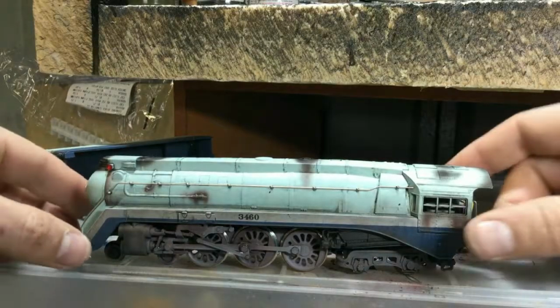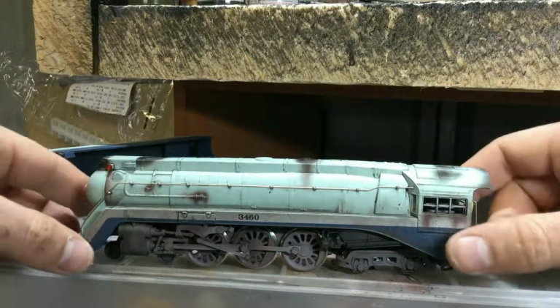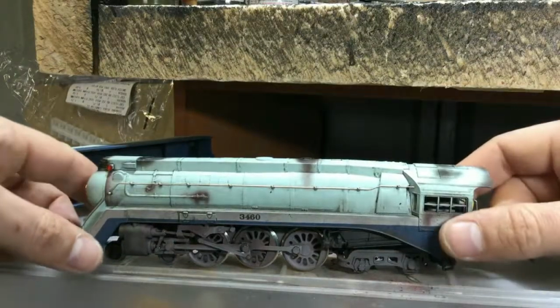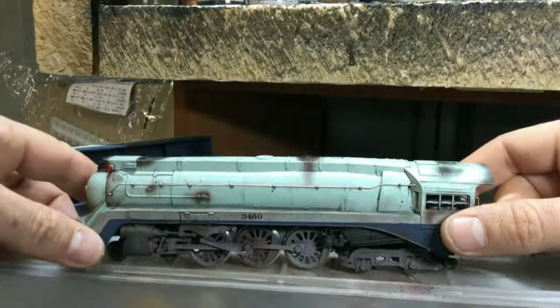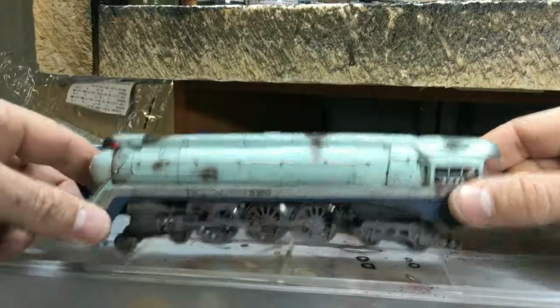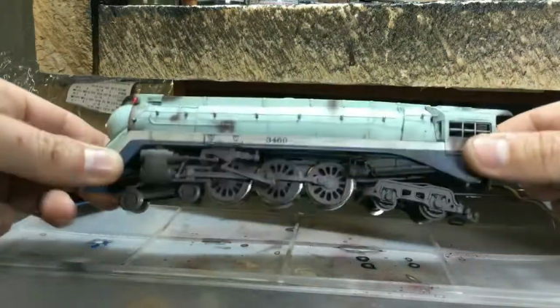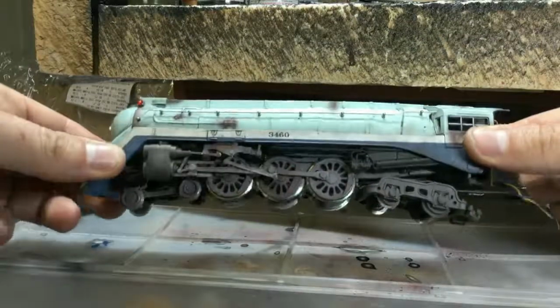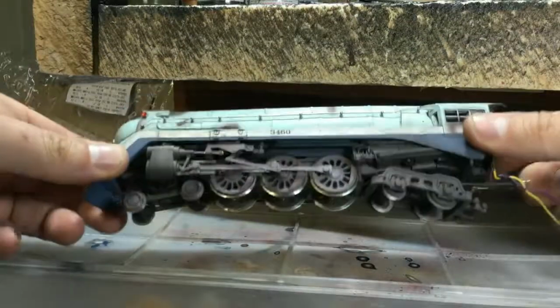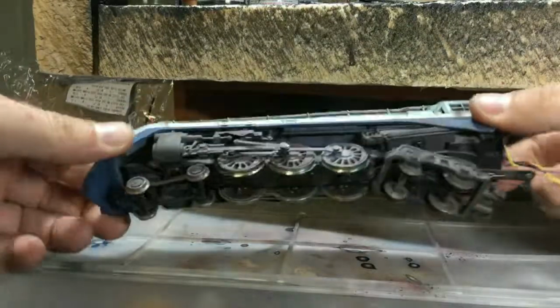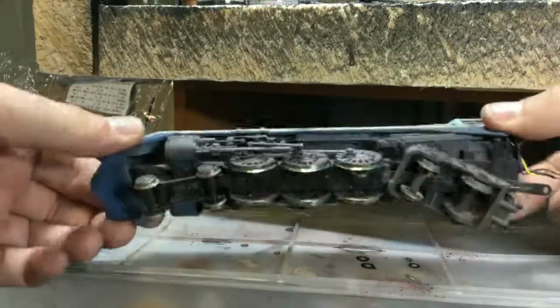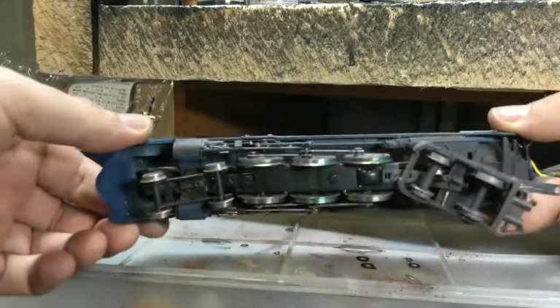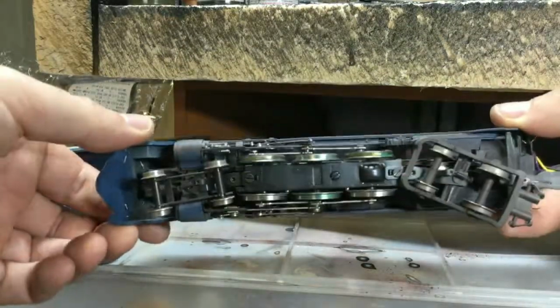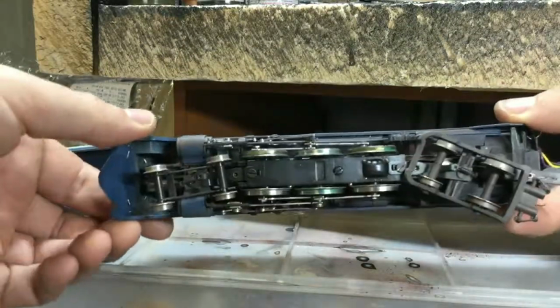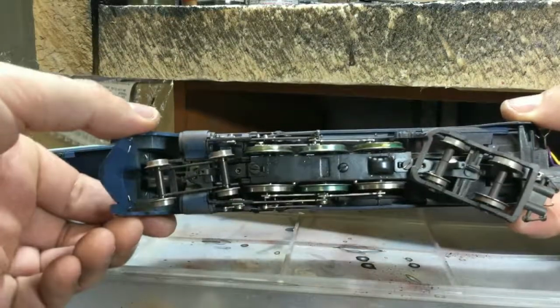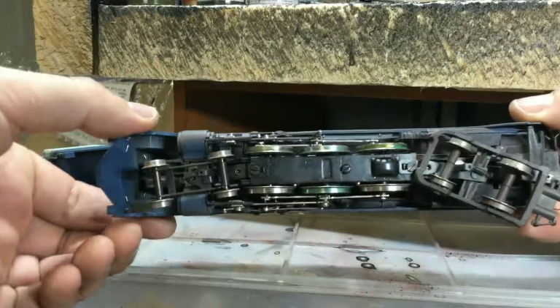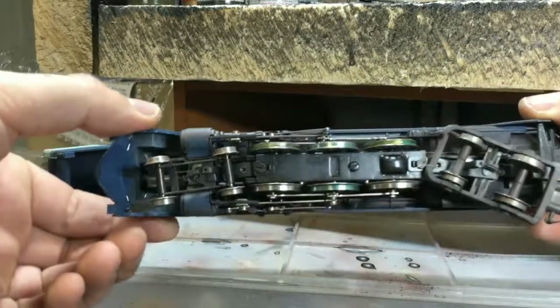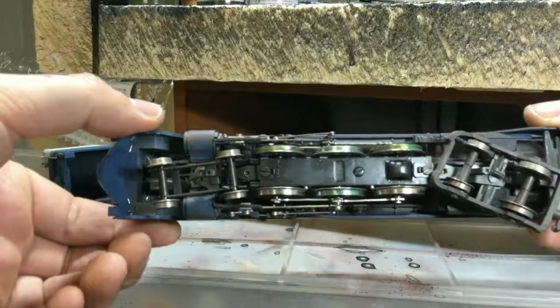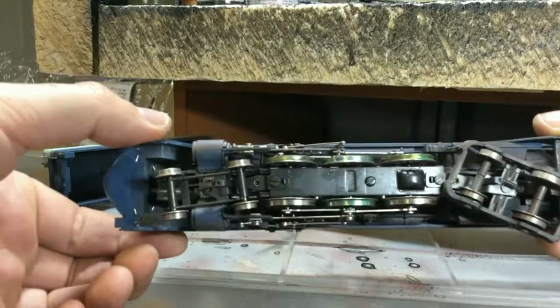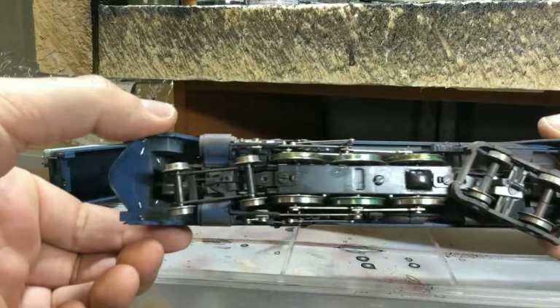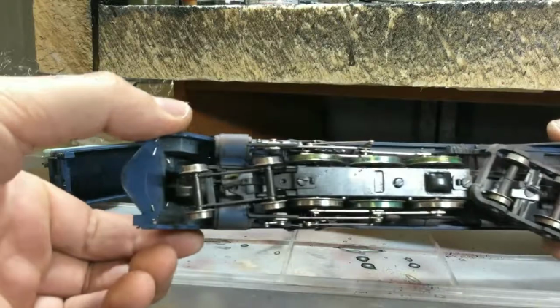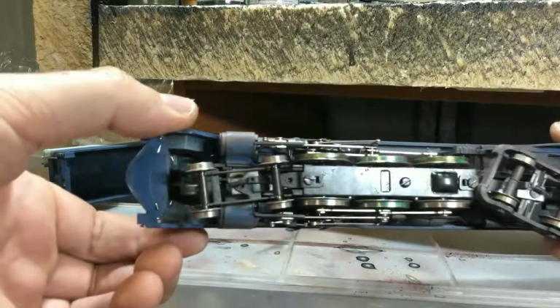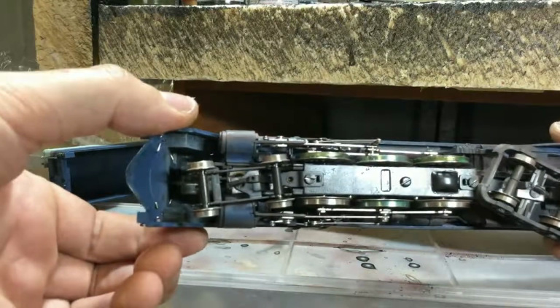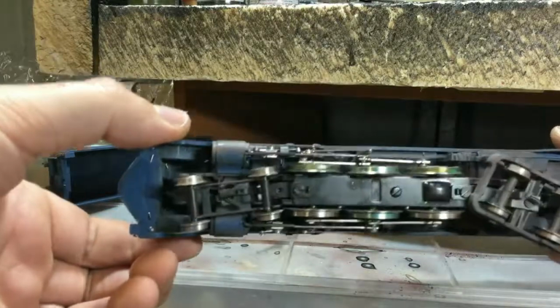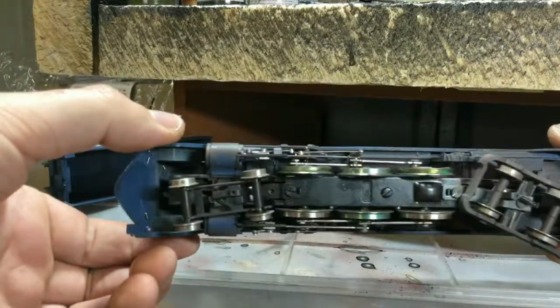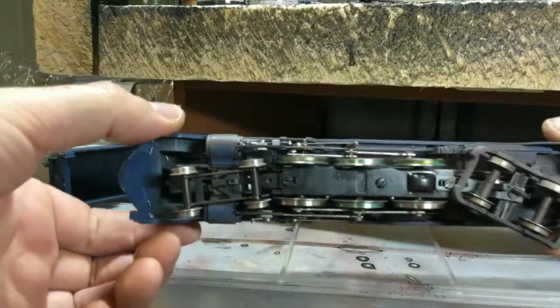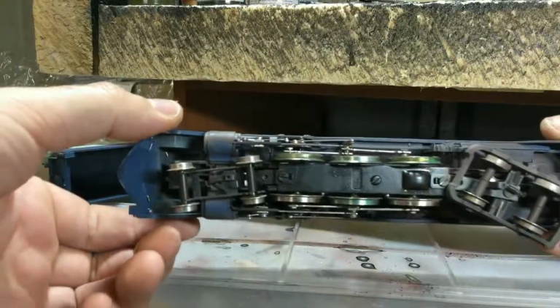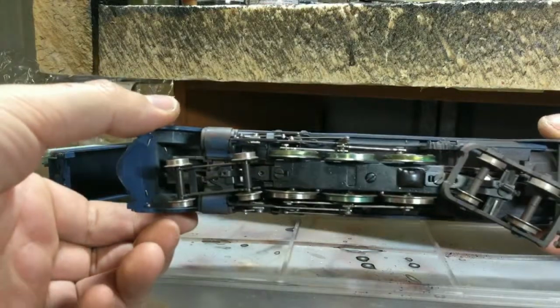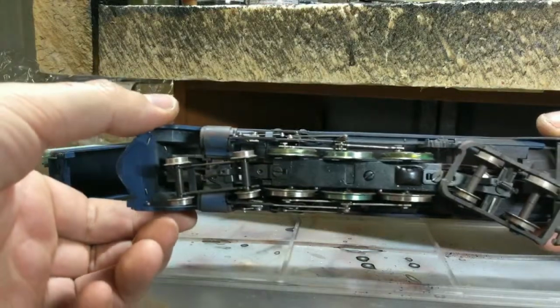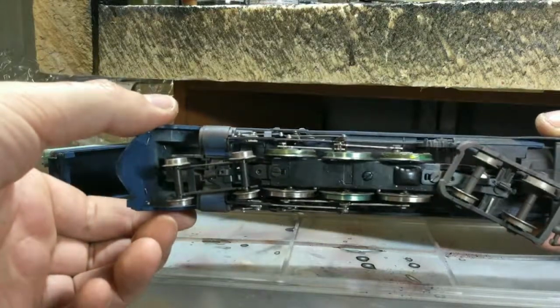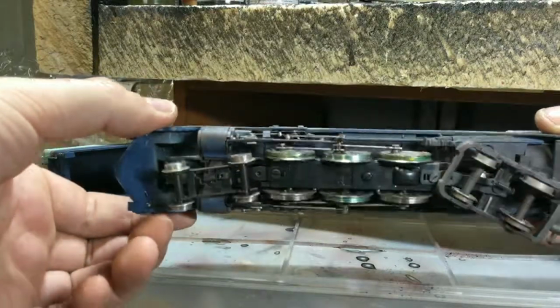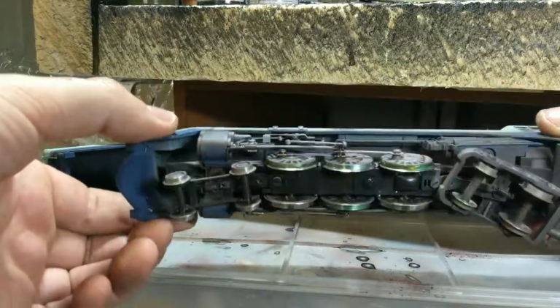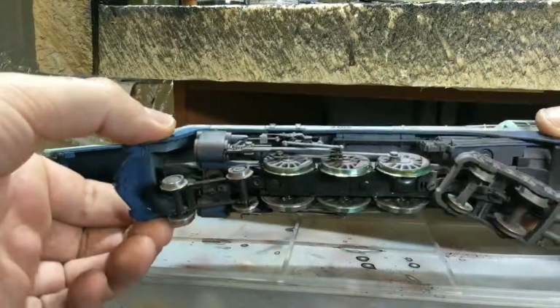I've got this little bugger assembled. I'll just show you — it's still wet but it's going to dry clear.